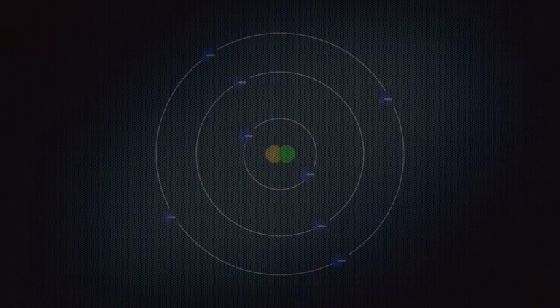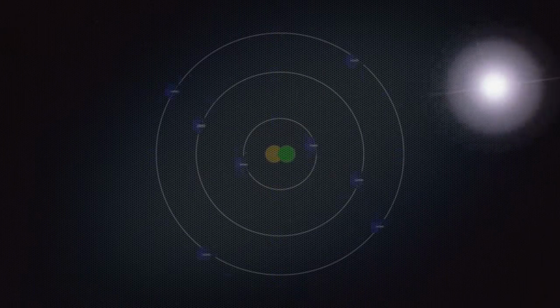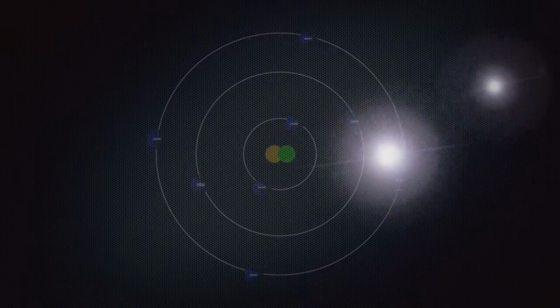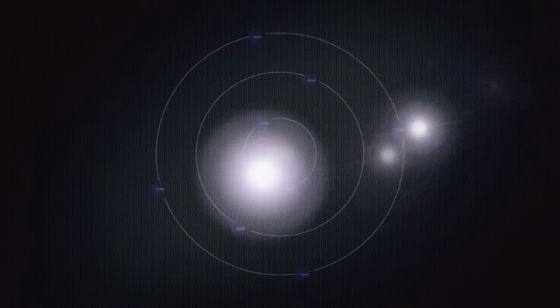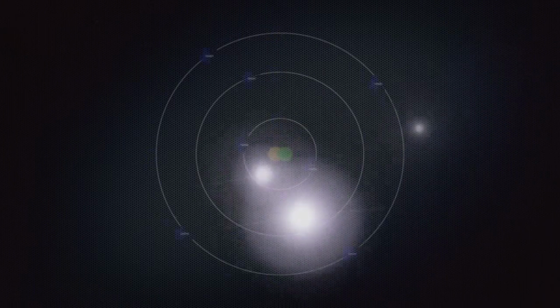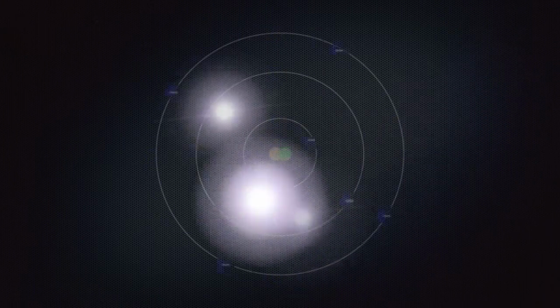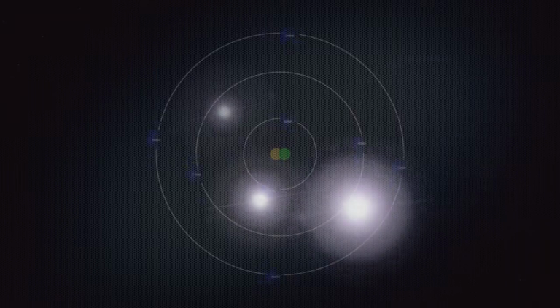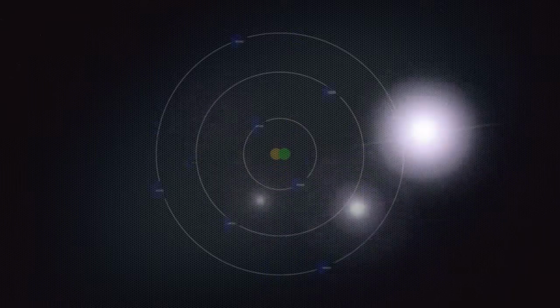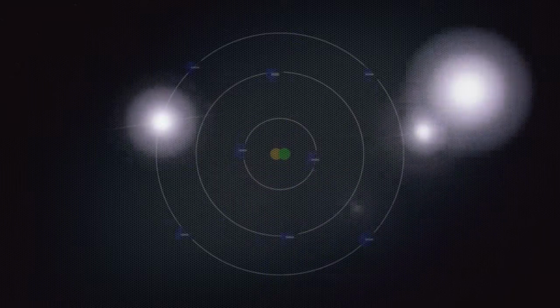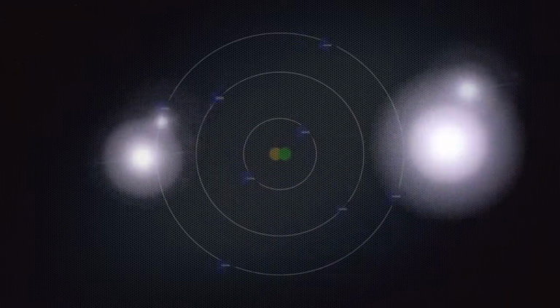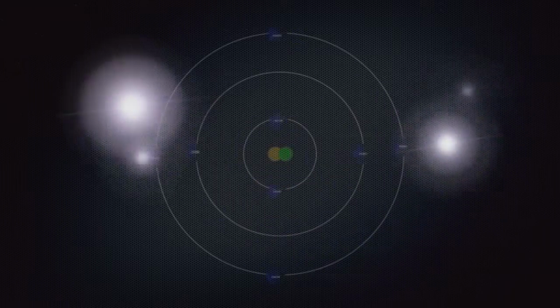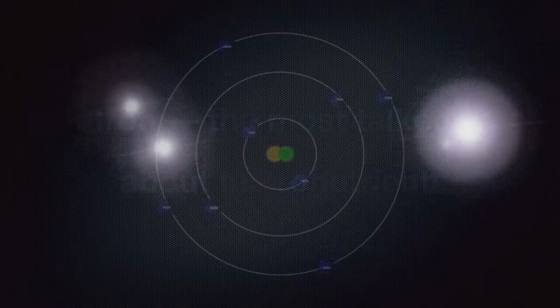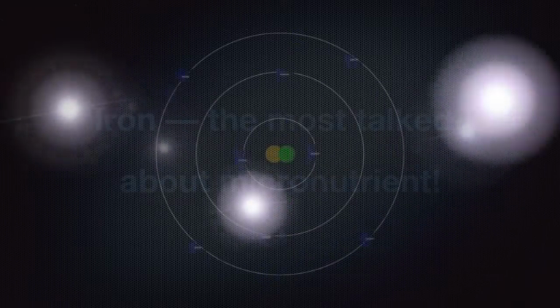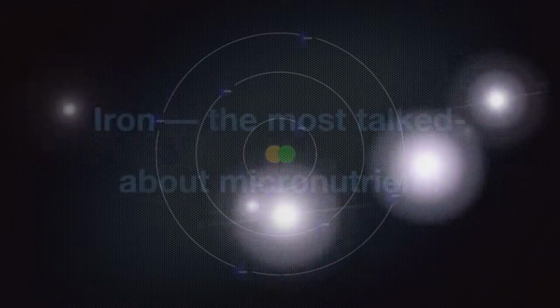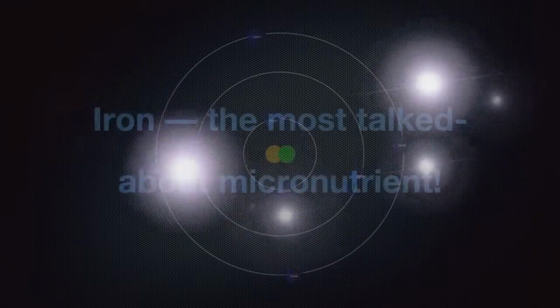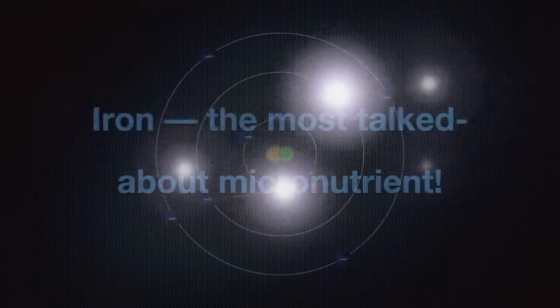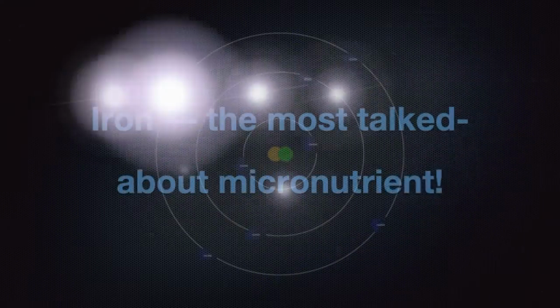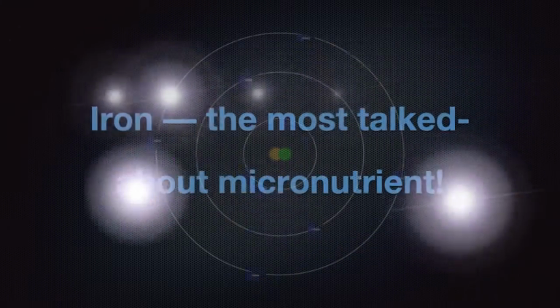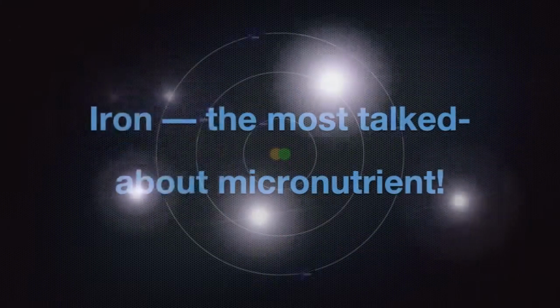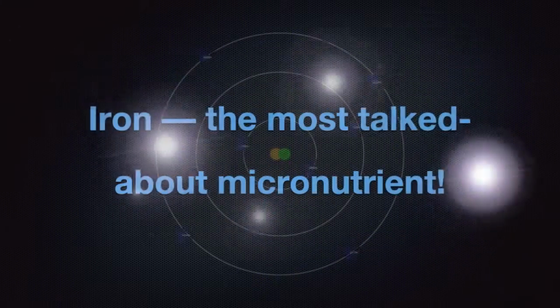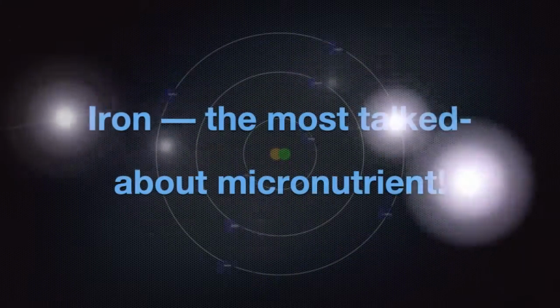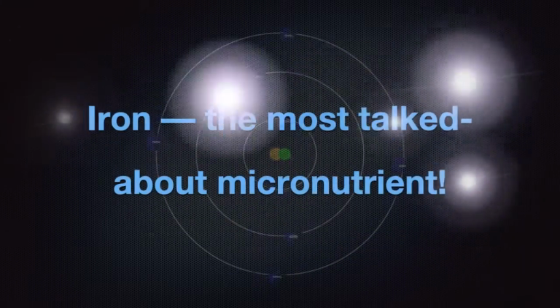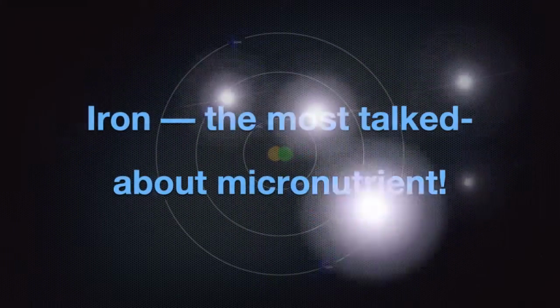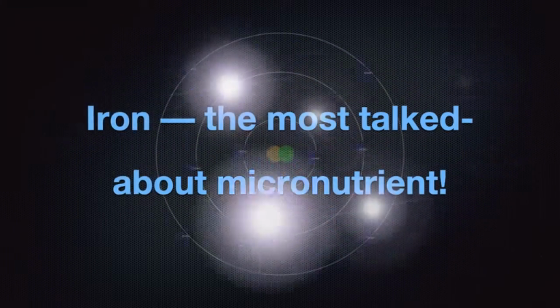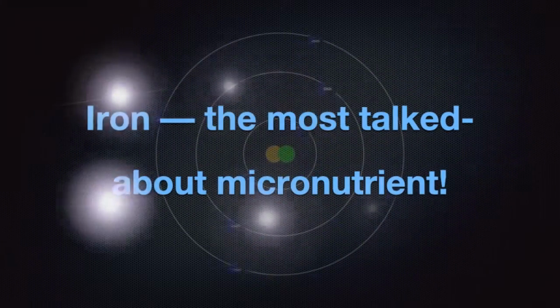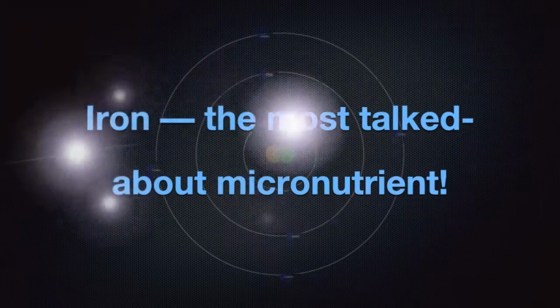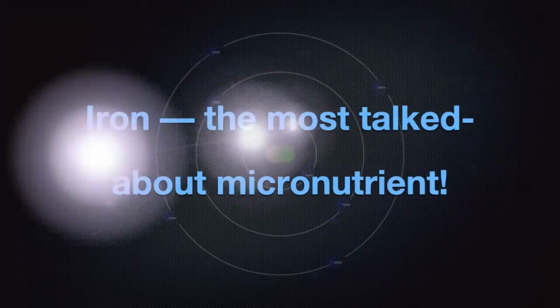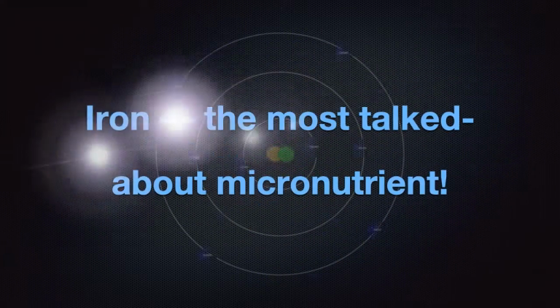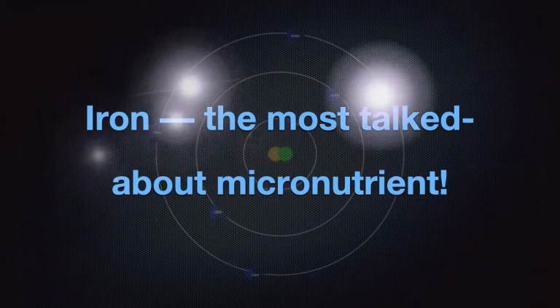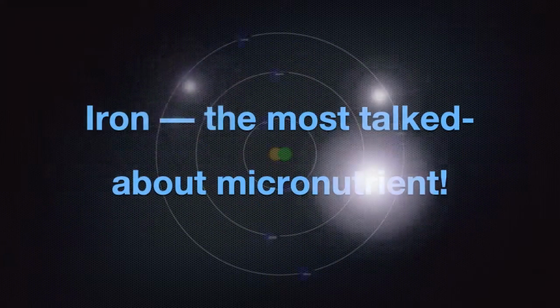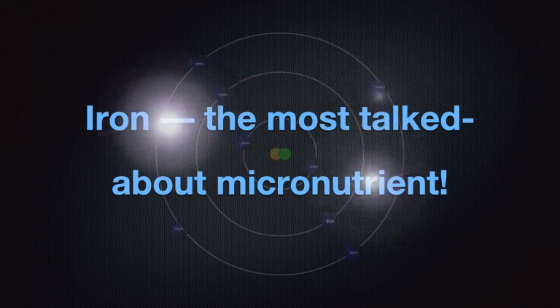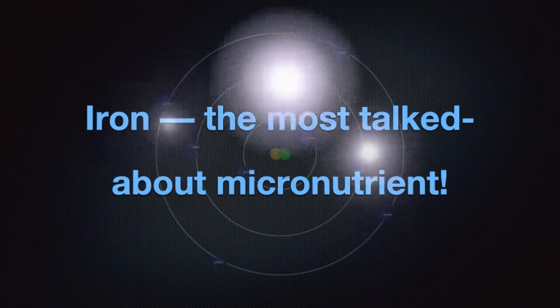Iron is the most talked-about micronutrient, and this is one of the questions that was really important to address.